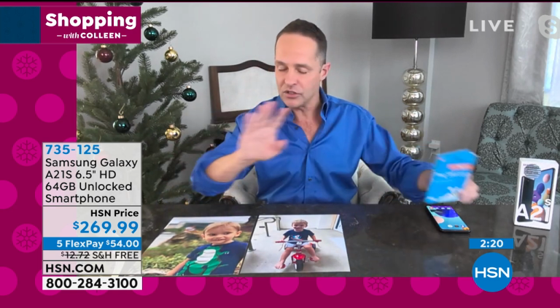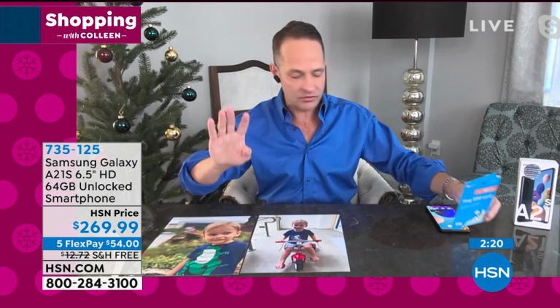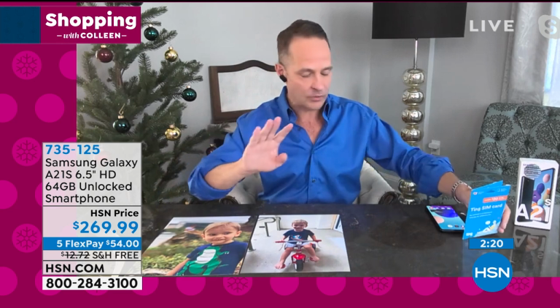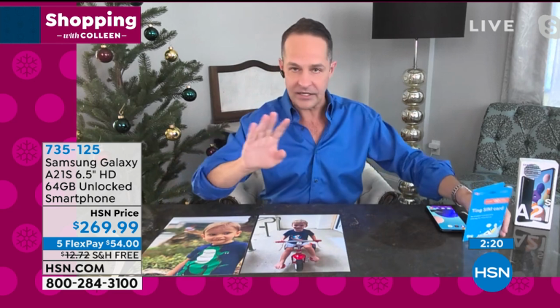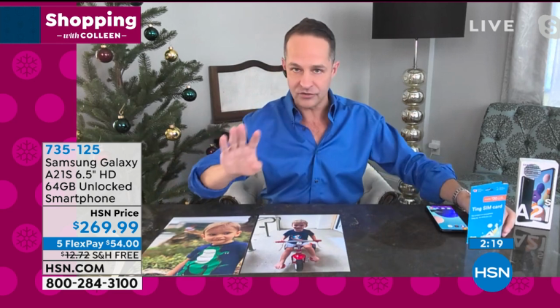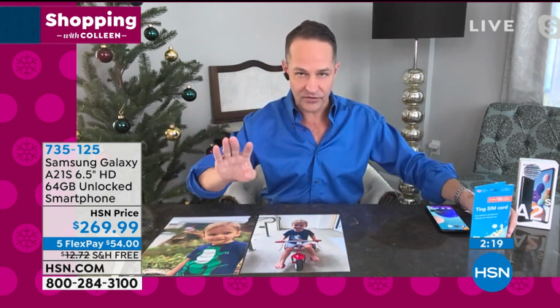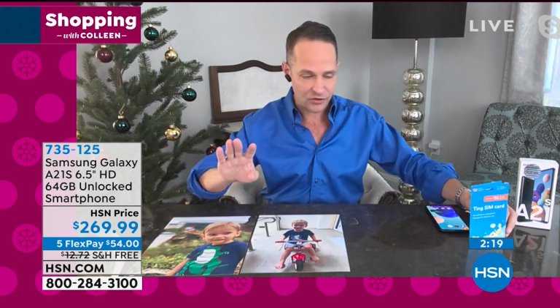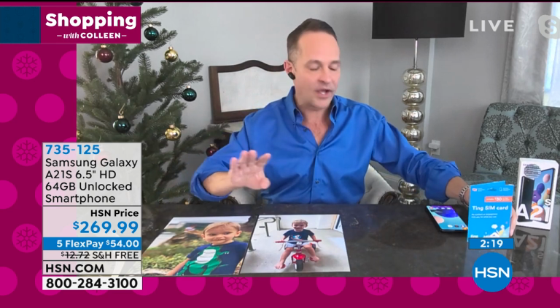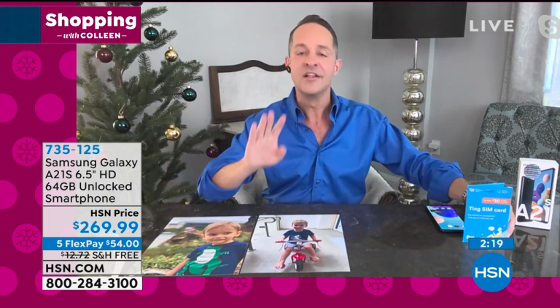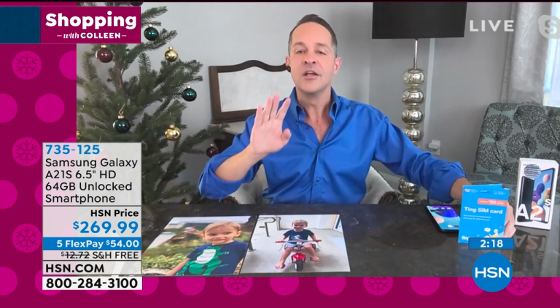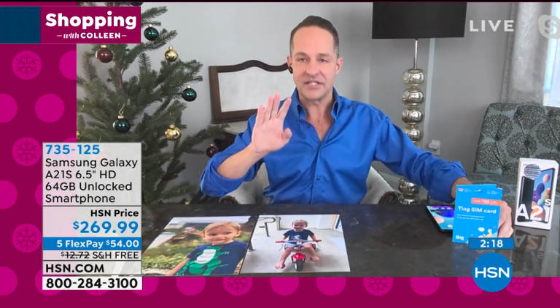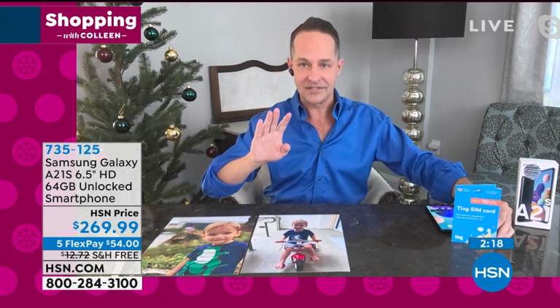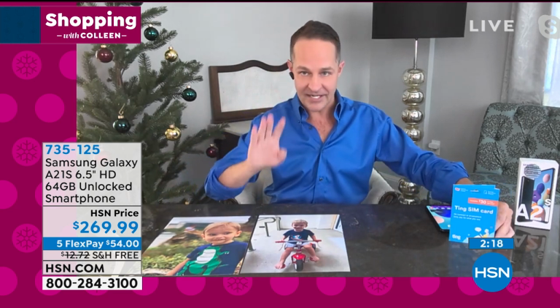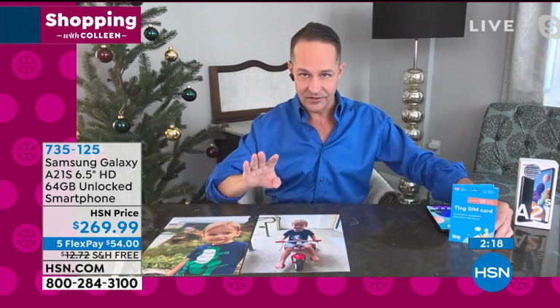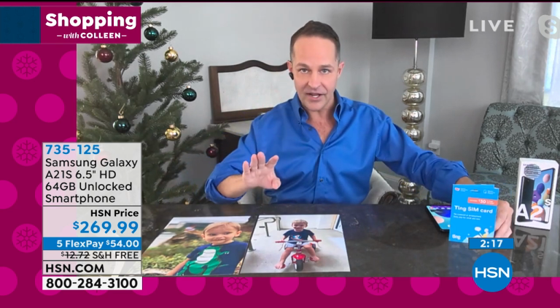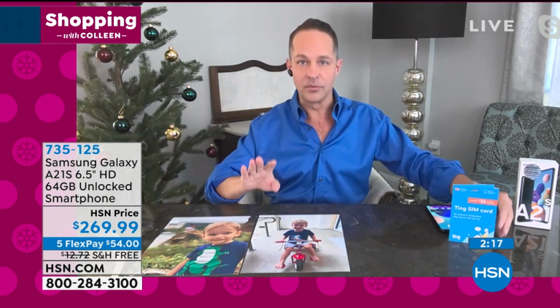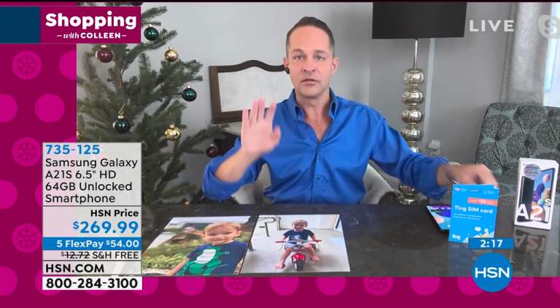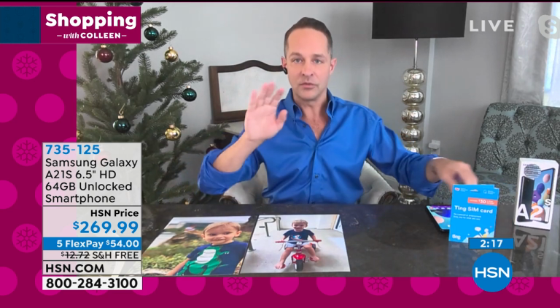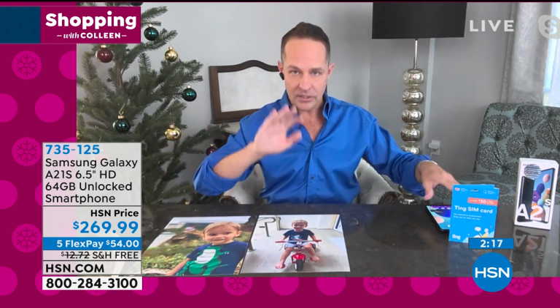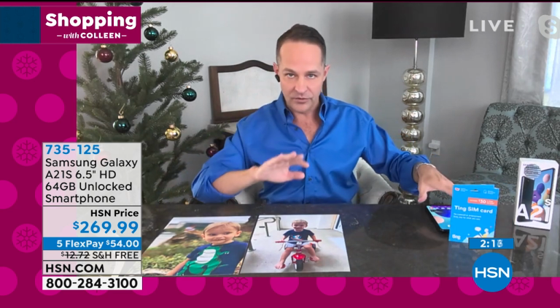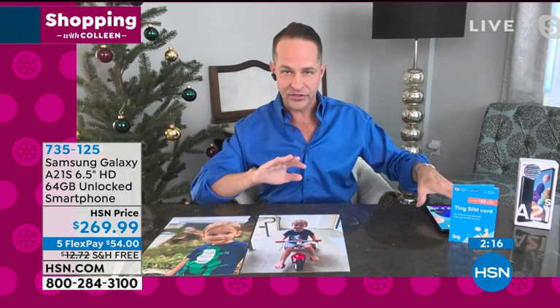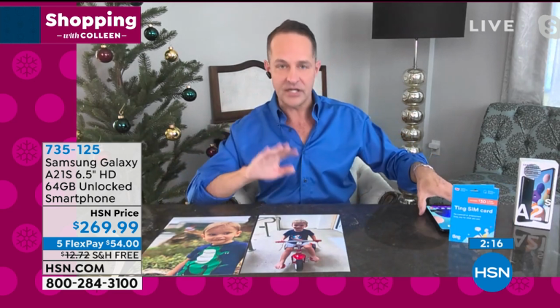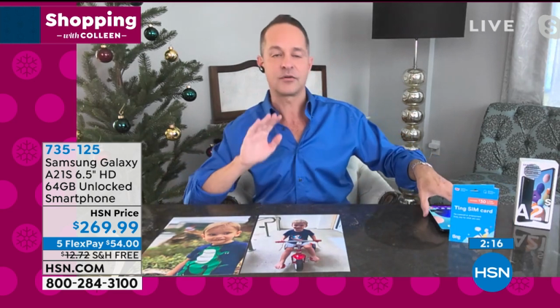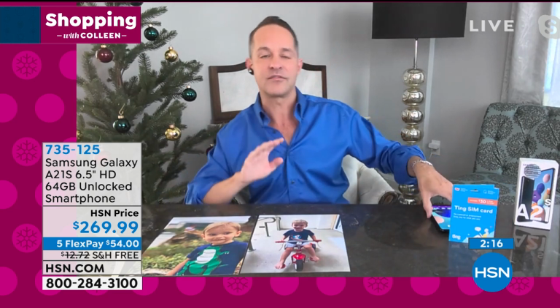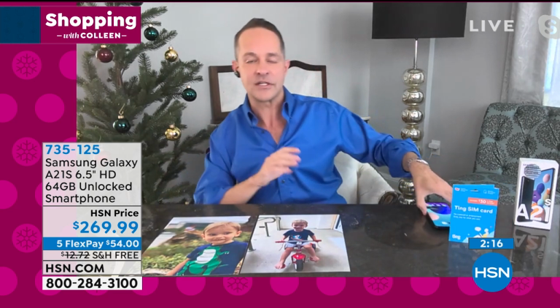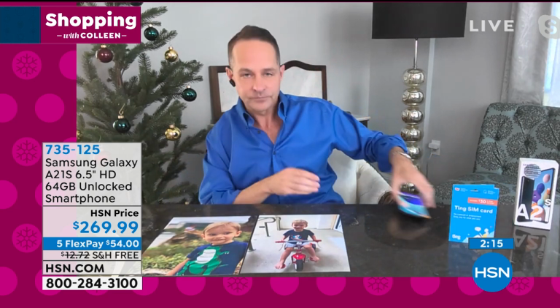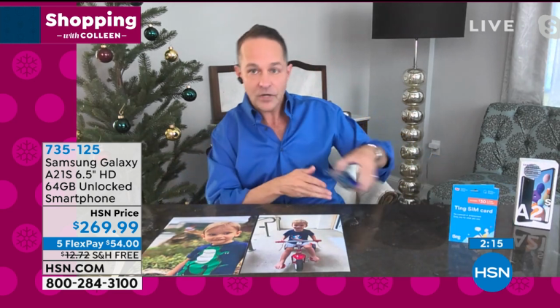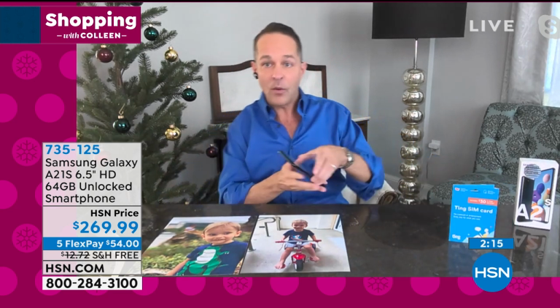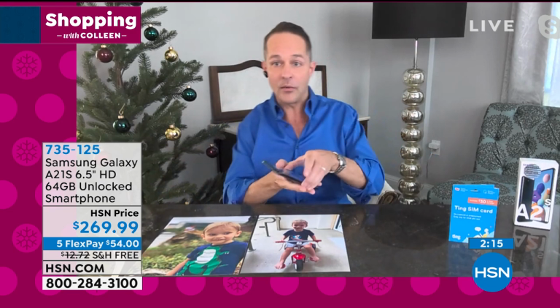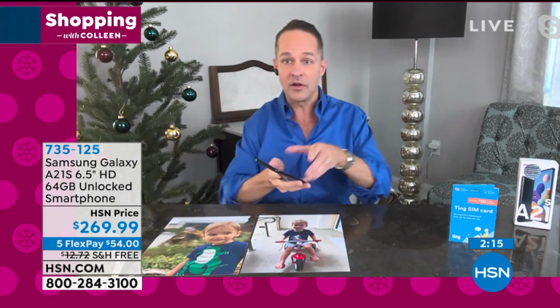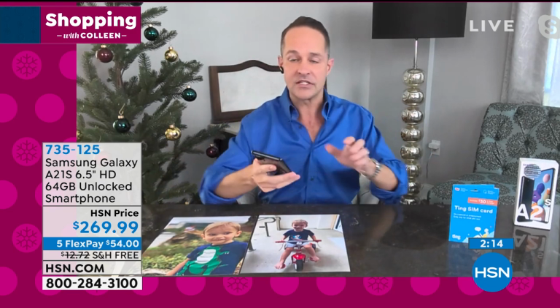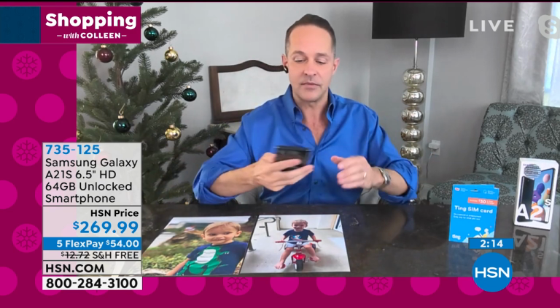You can use any service you want, but Ting is available and we include the $30 credit for Ting.